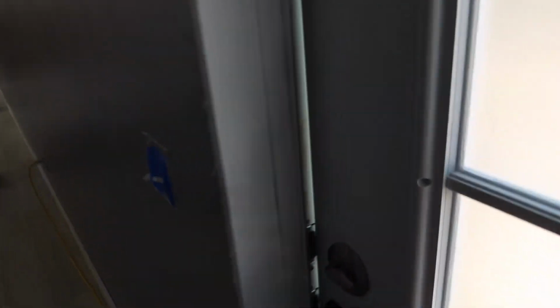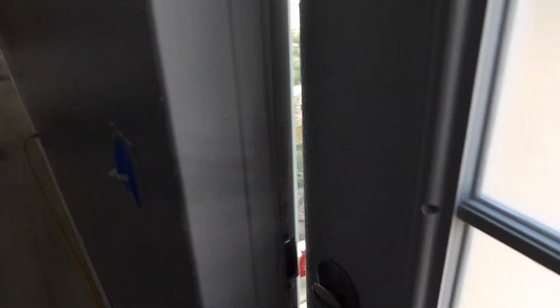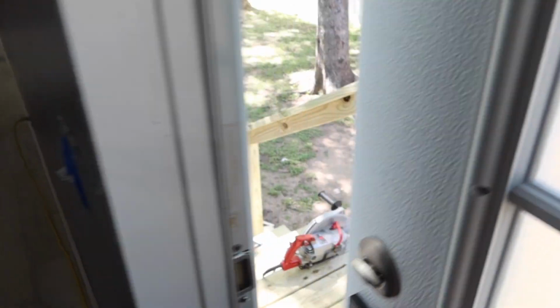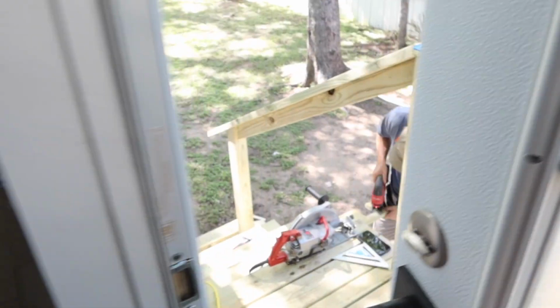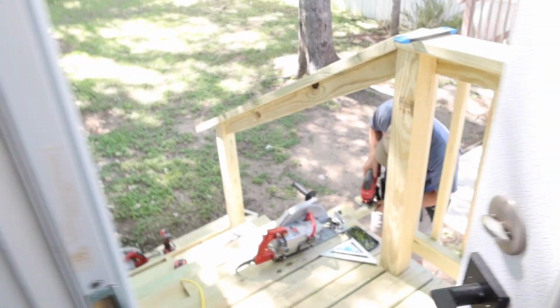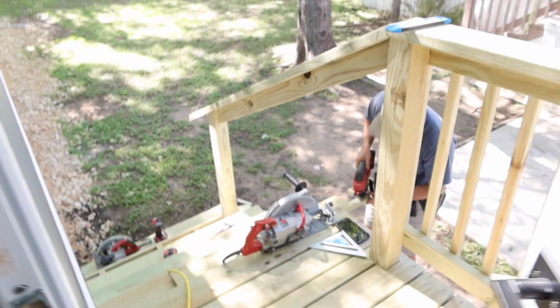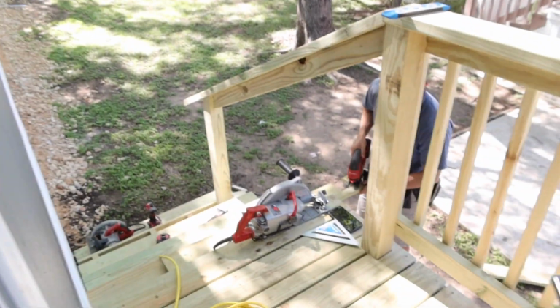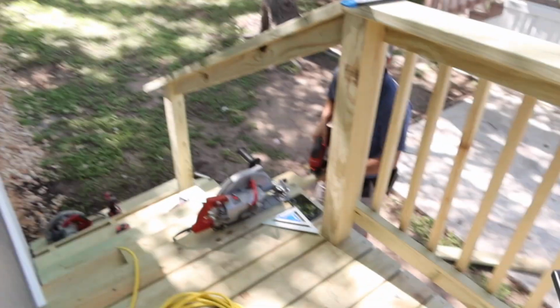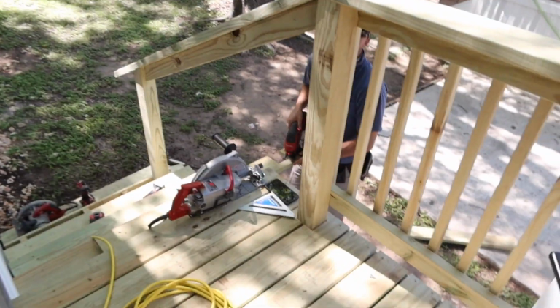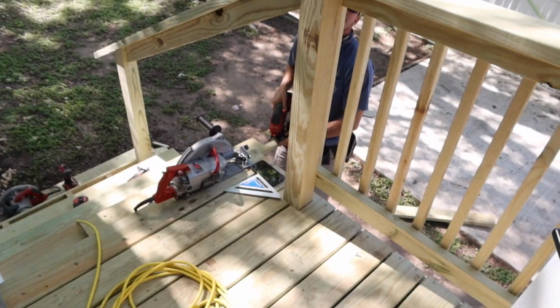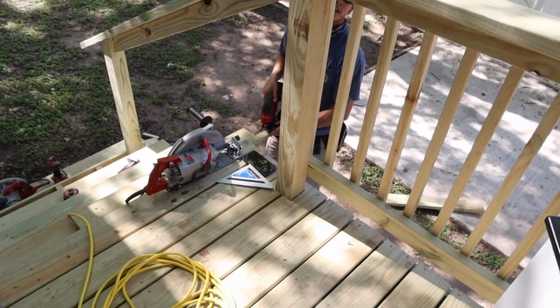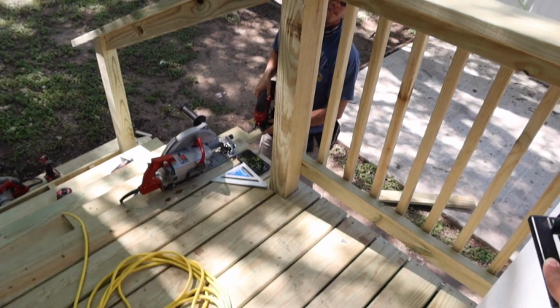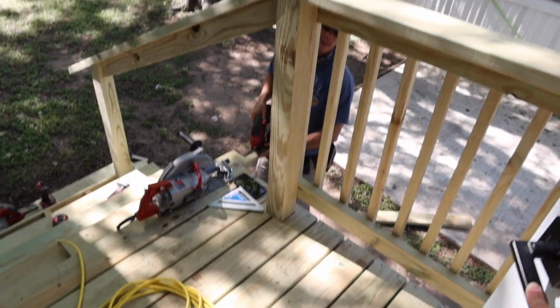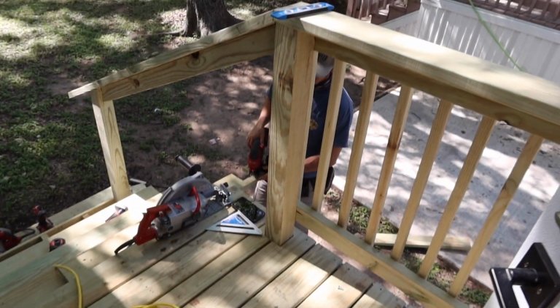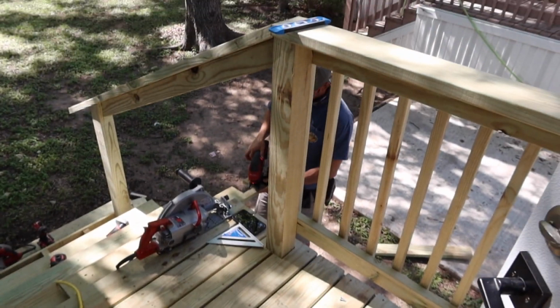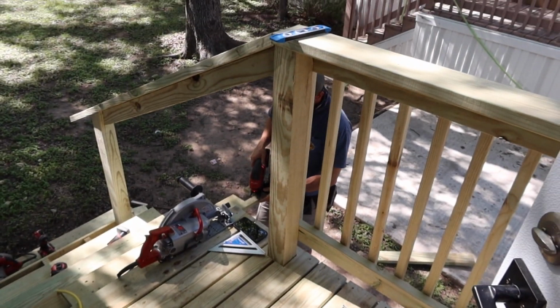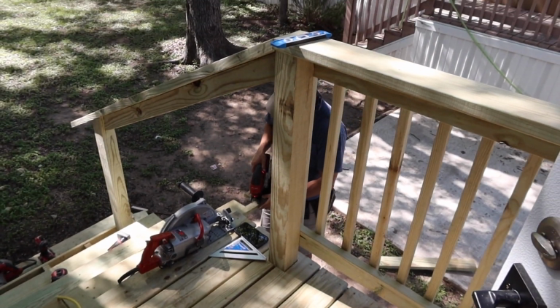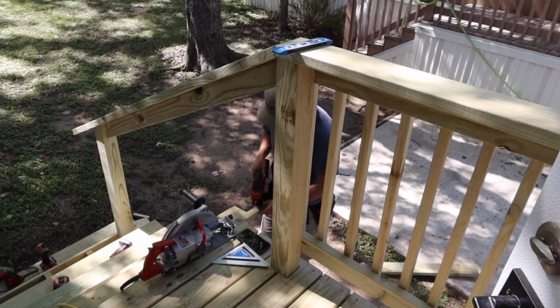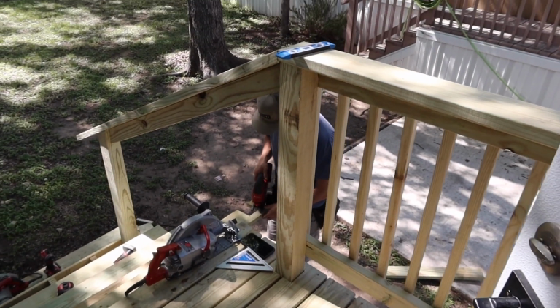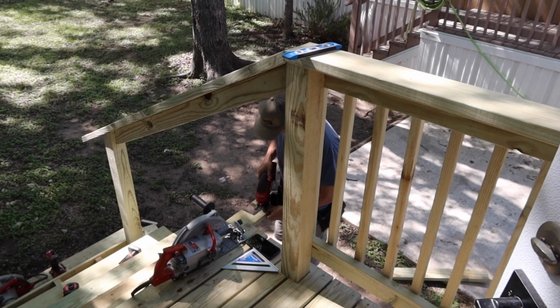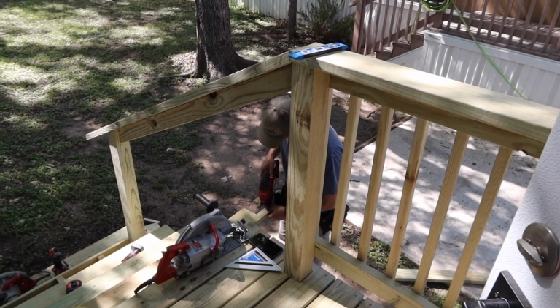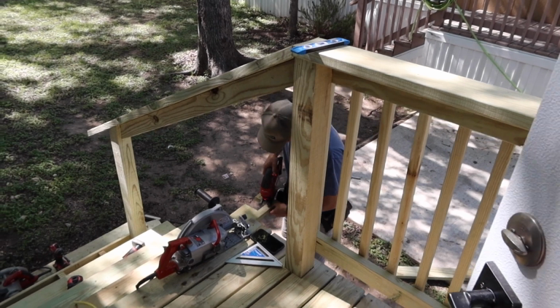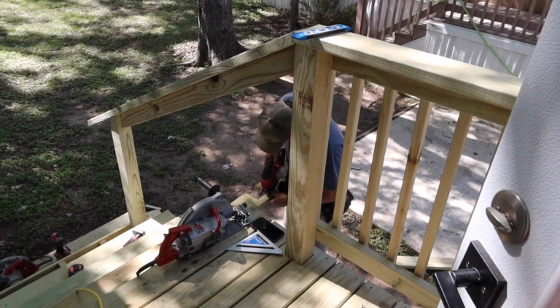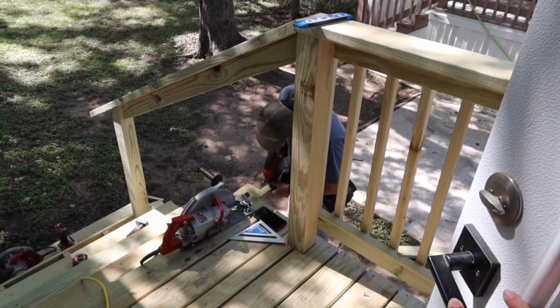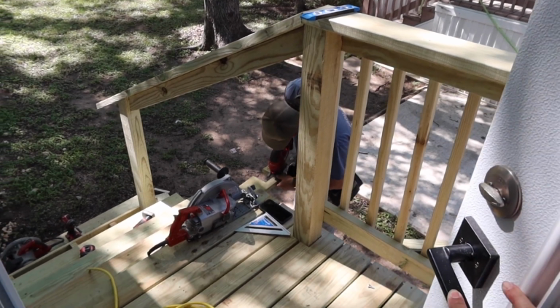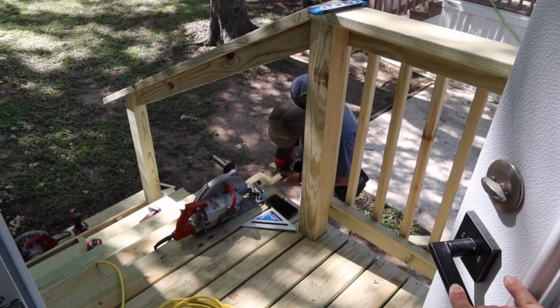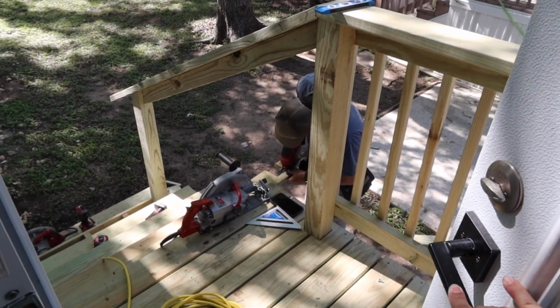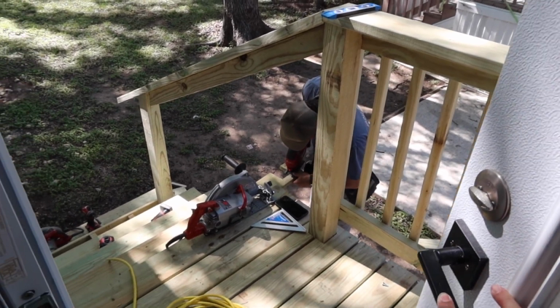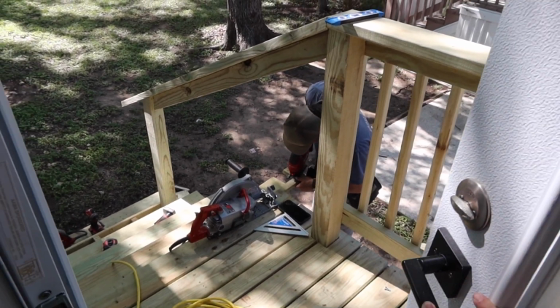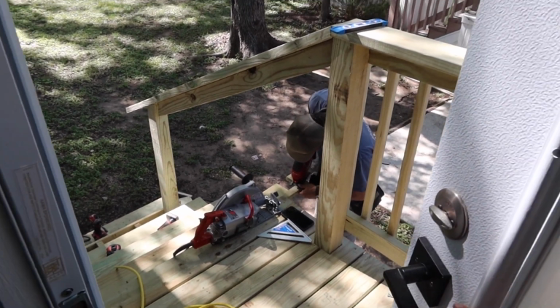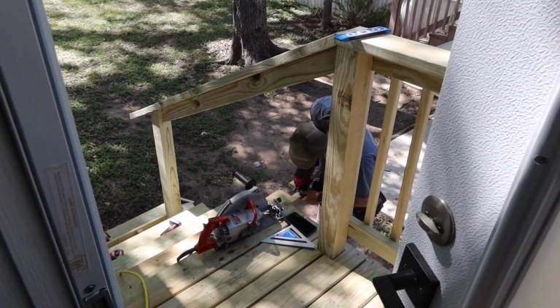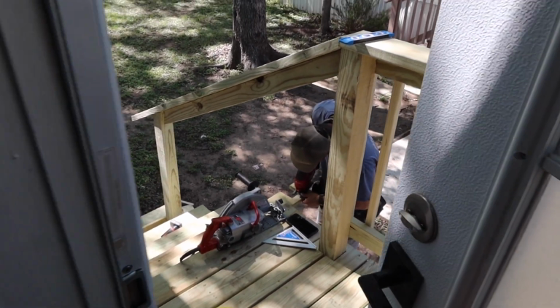We have Billy out here. He's finishing up our decks today.